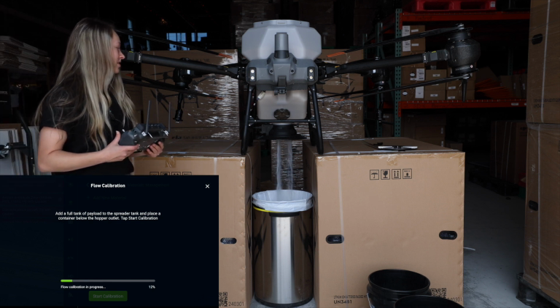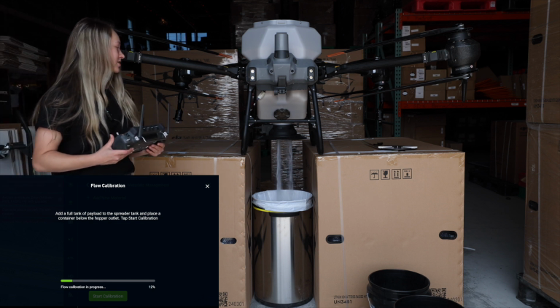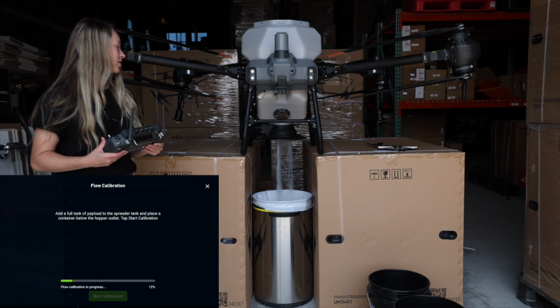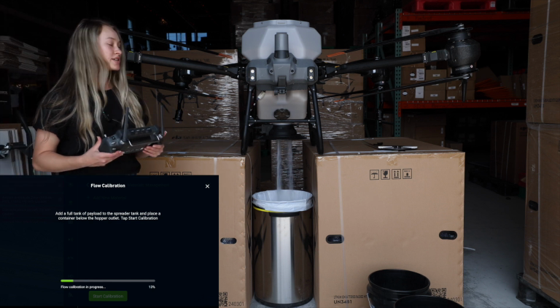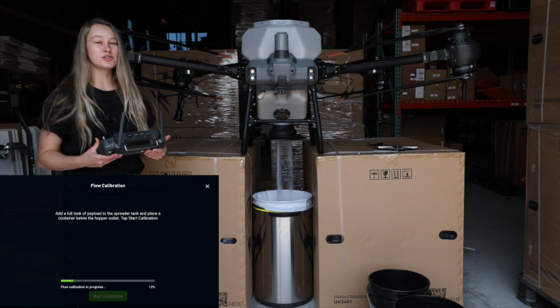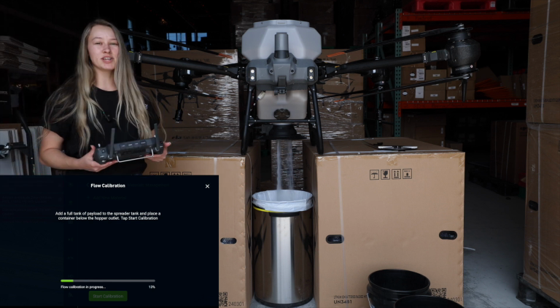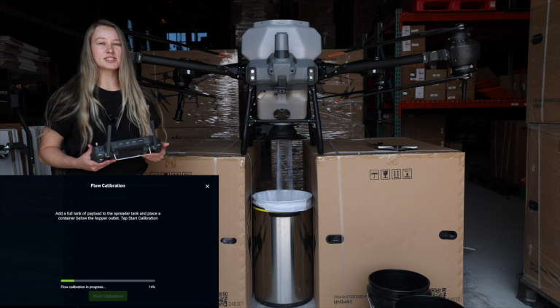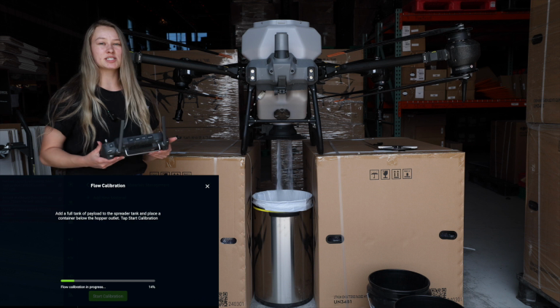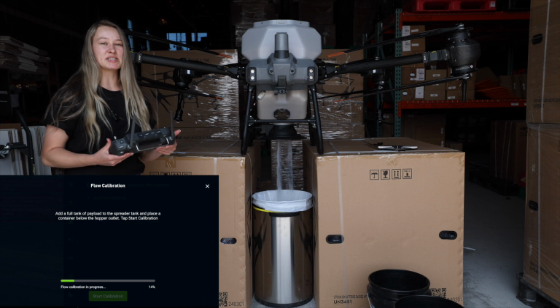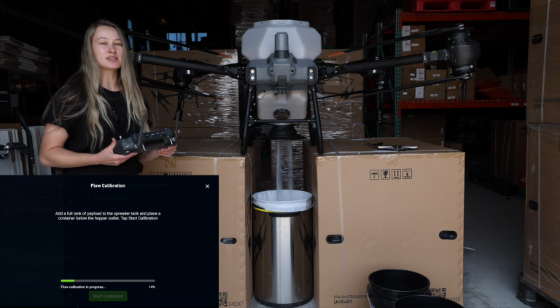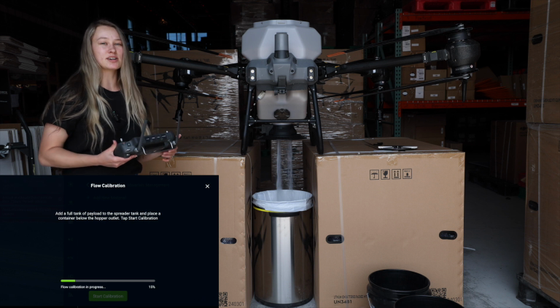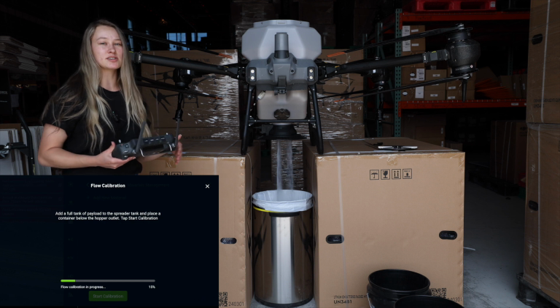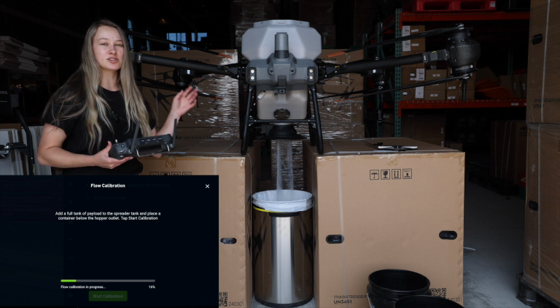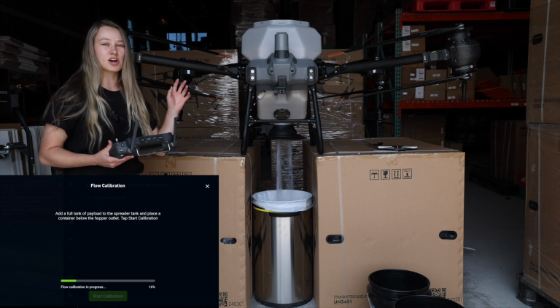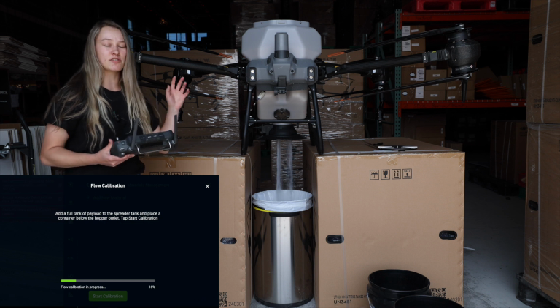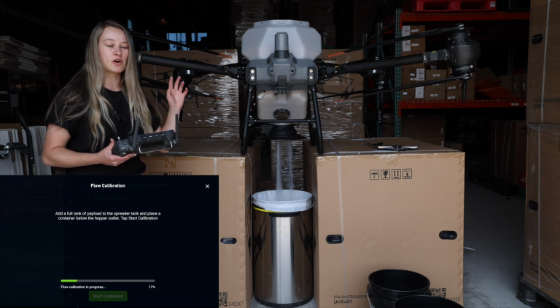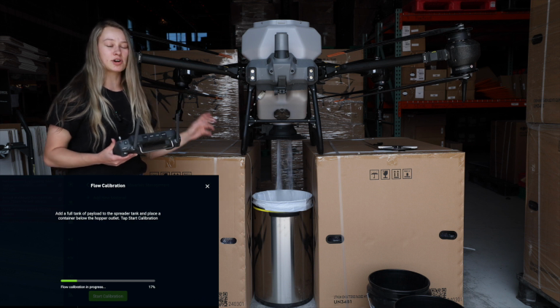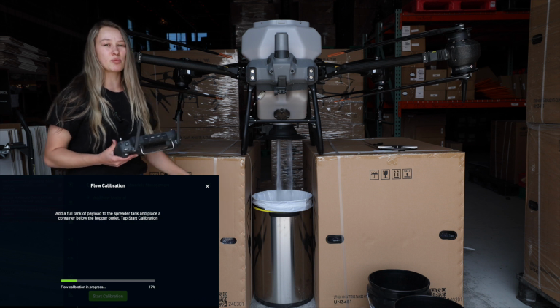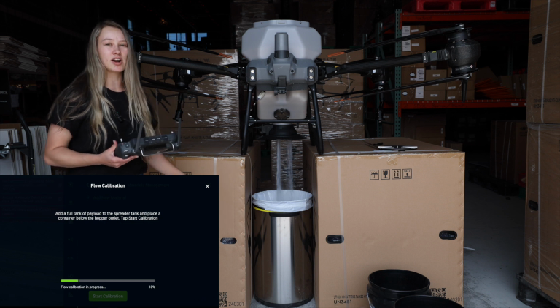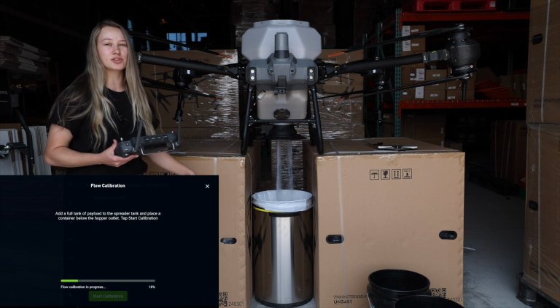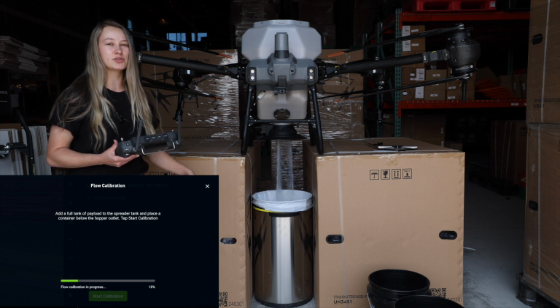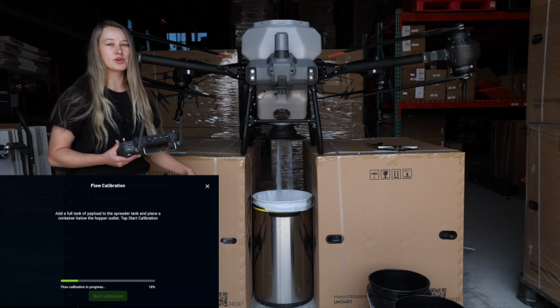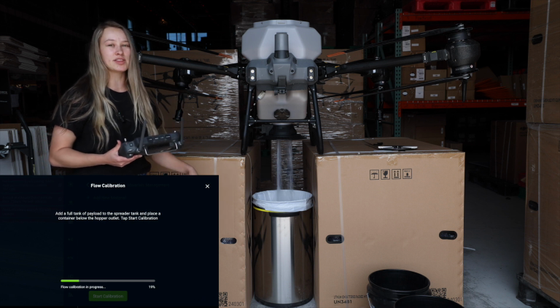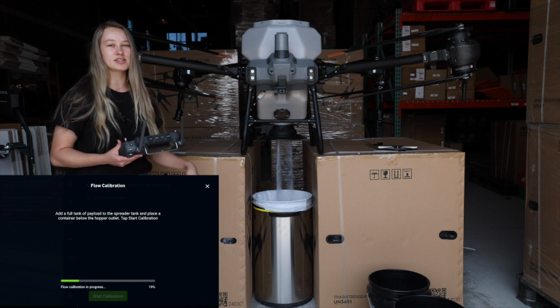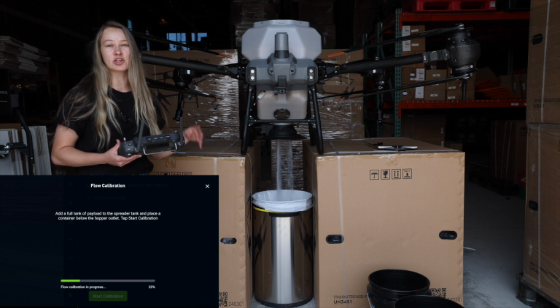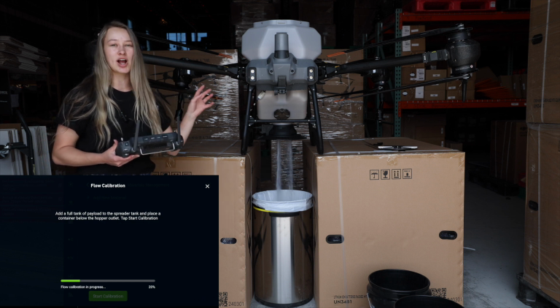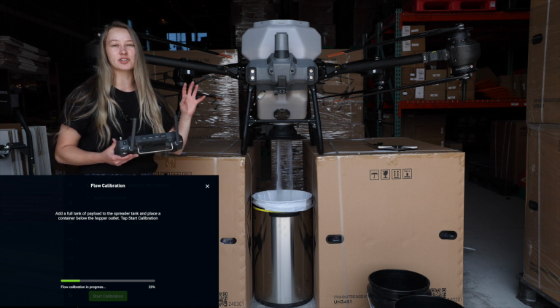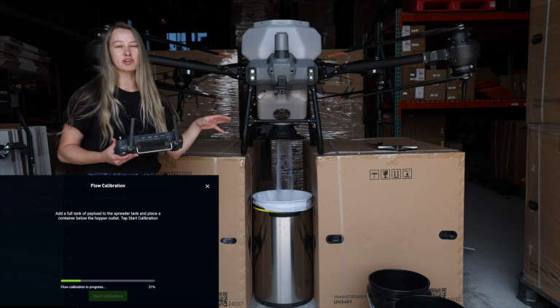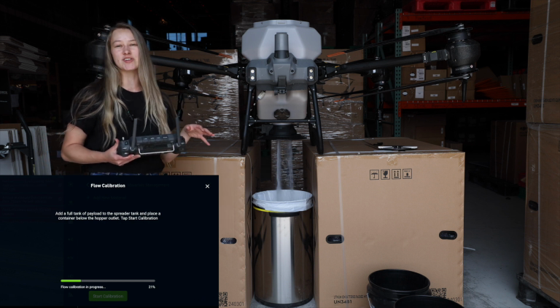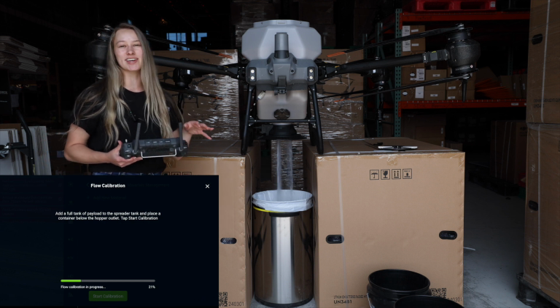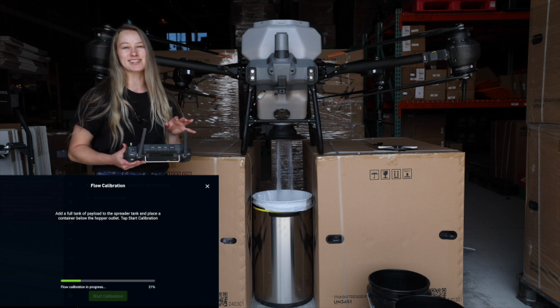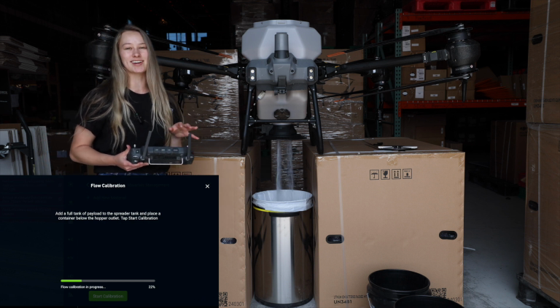What it's doing here is it's basically going to start flowing your product through and then gradually increase the hopper speed, as I mentioned.